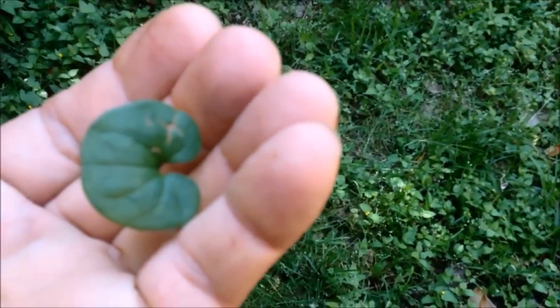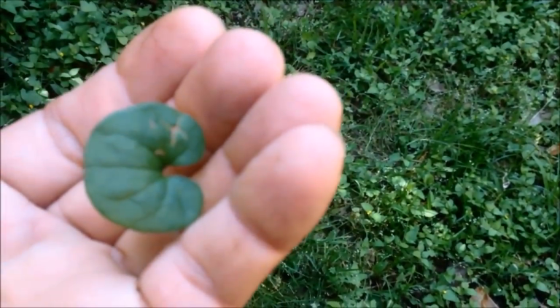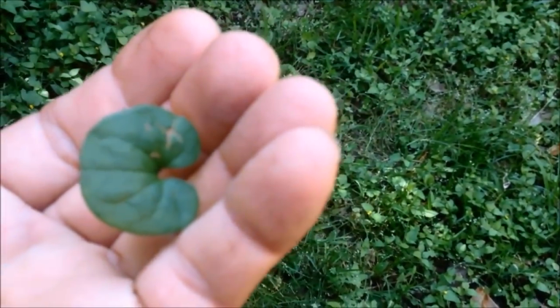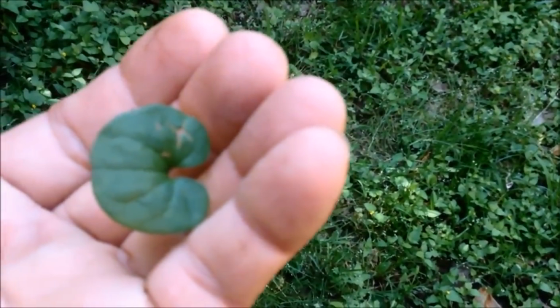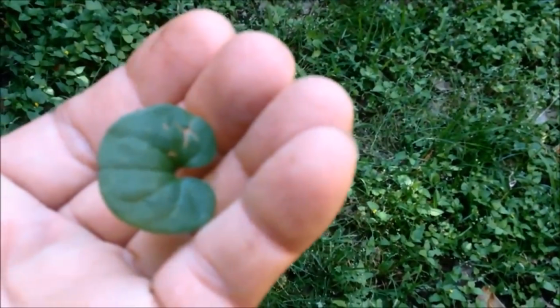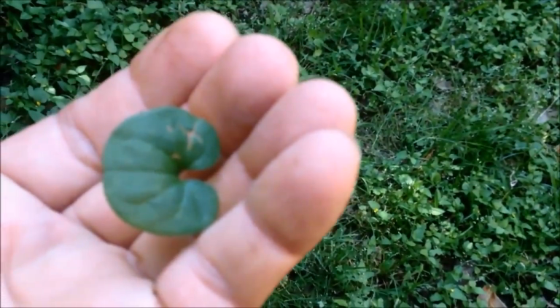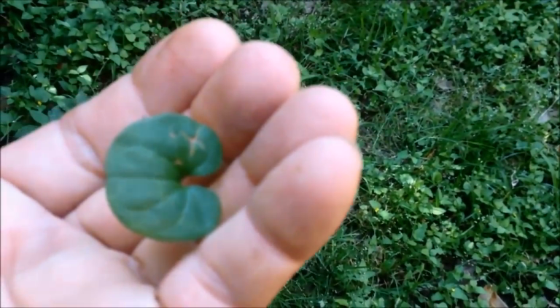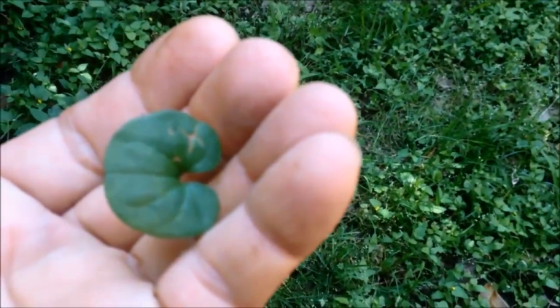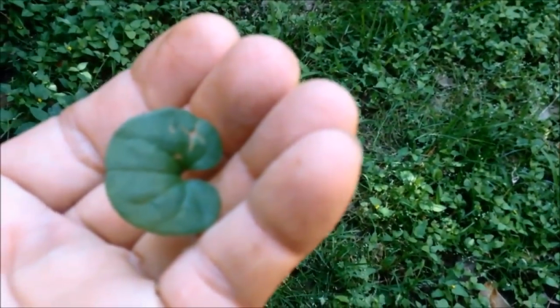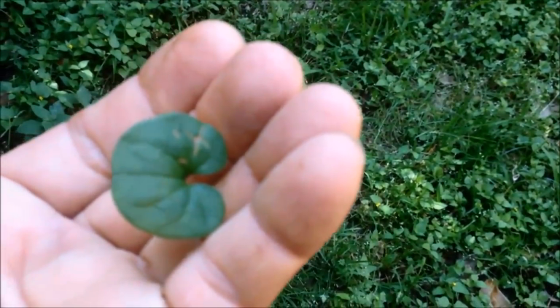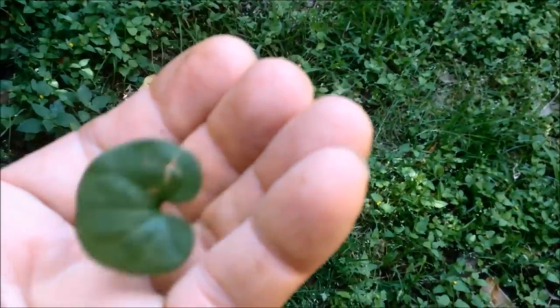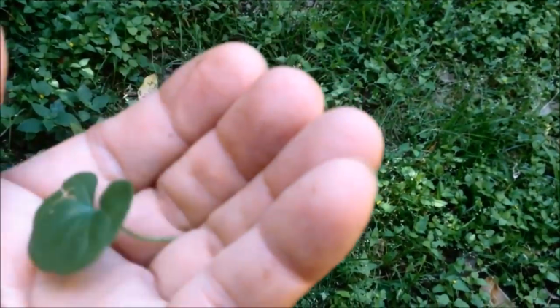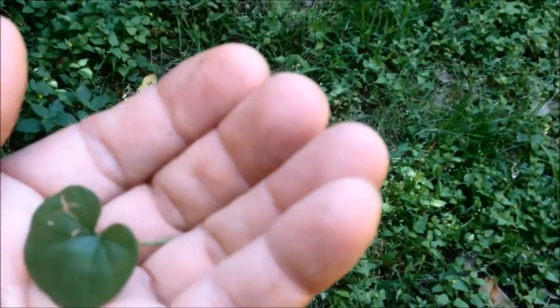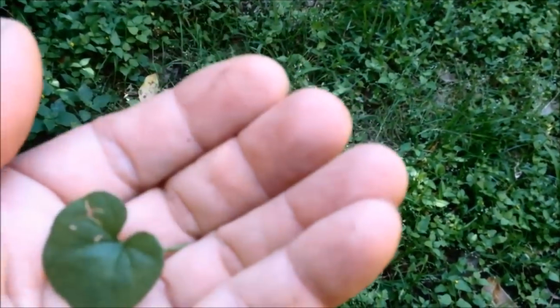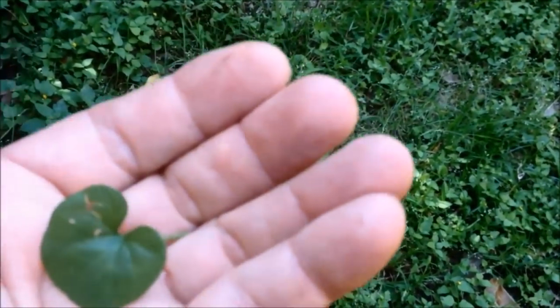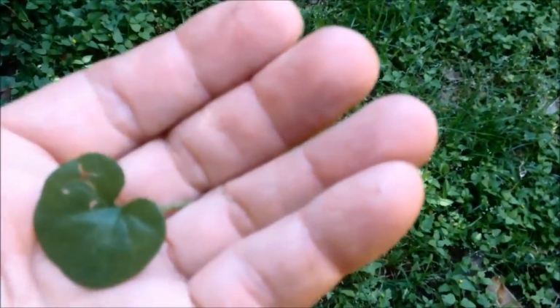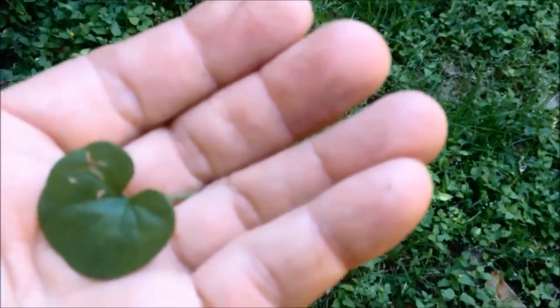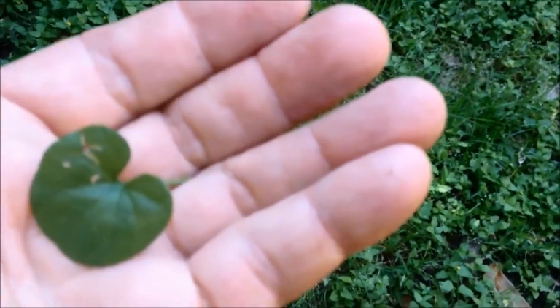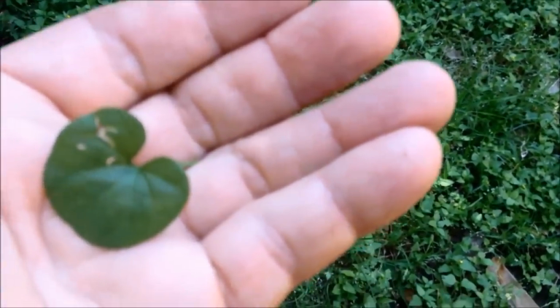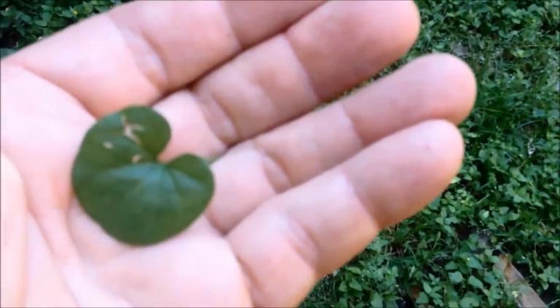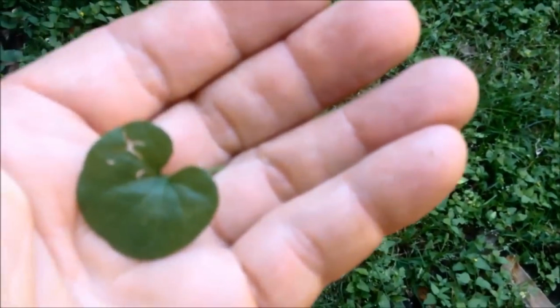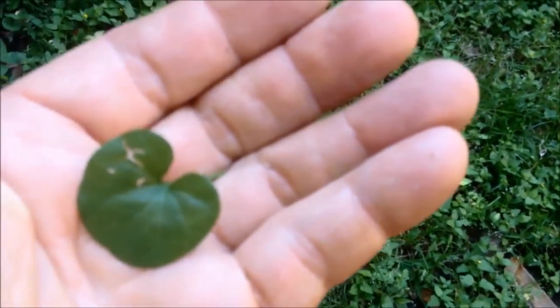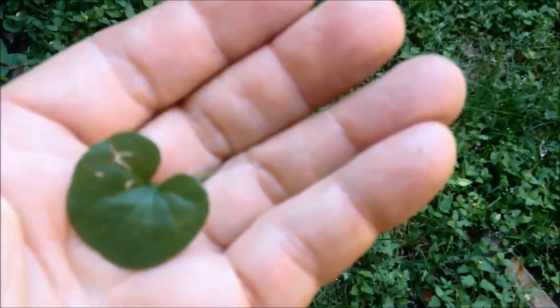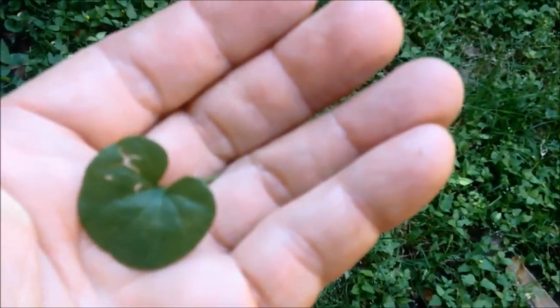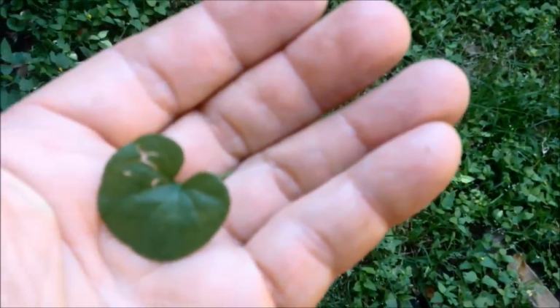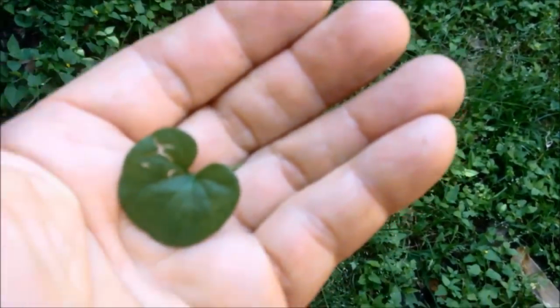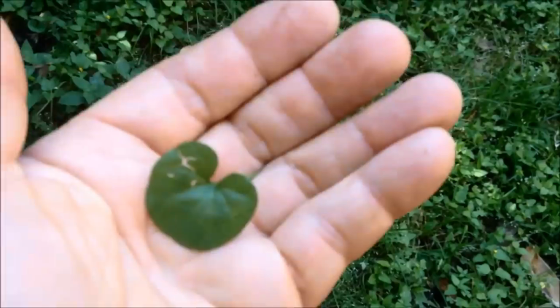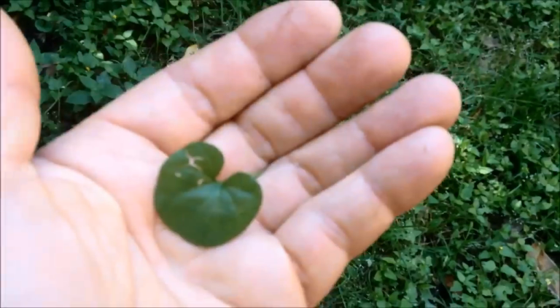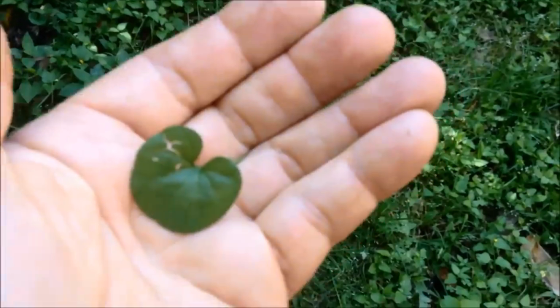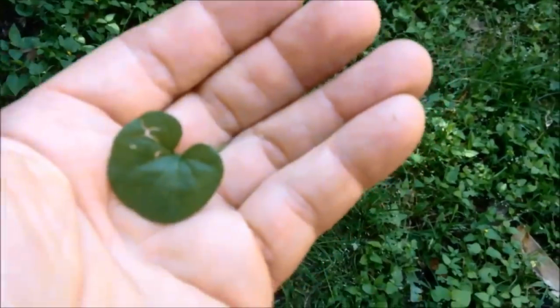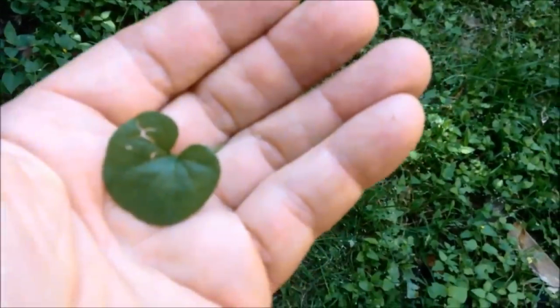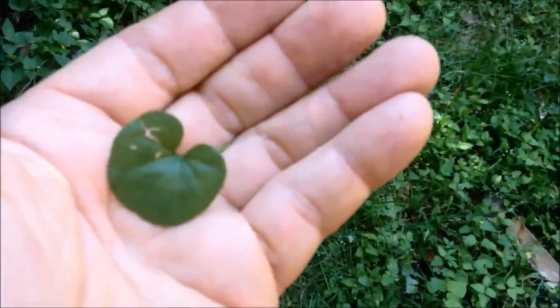Some Pony's Foot. Looks like dollar weed, but see how it's got that little — so that's Pony's Foot.